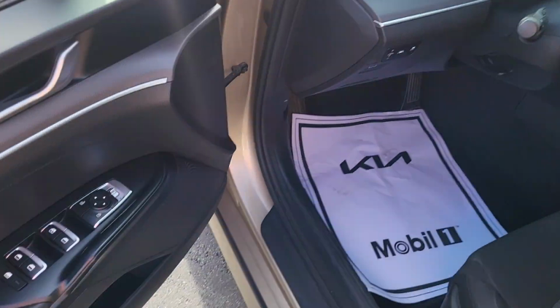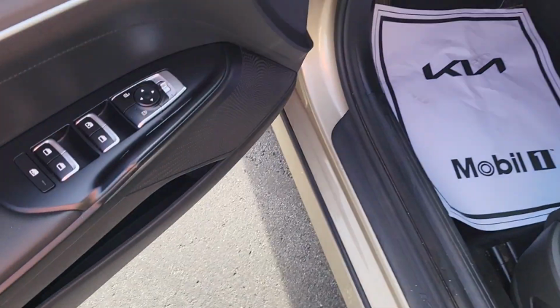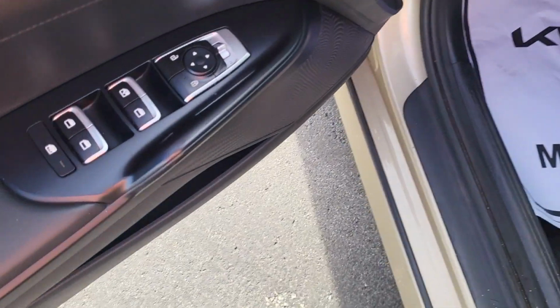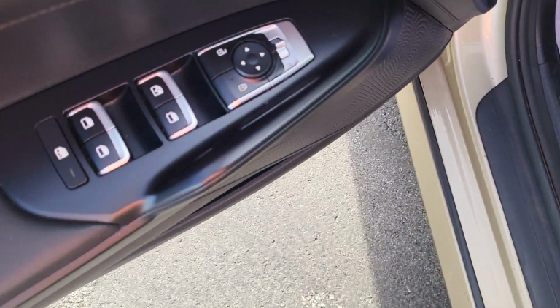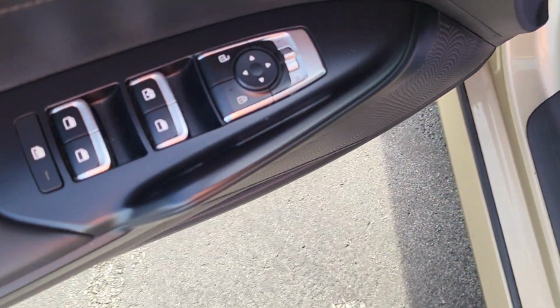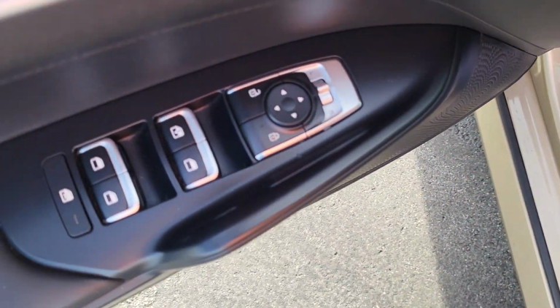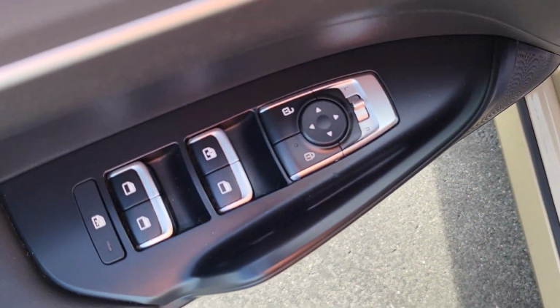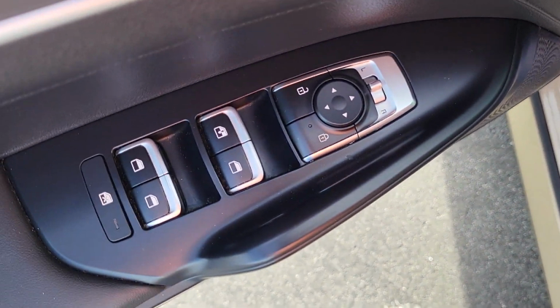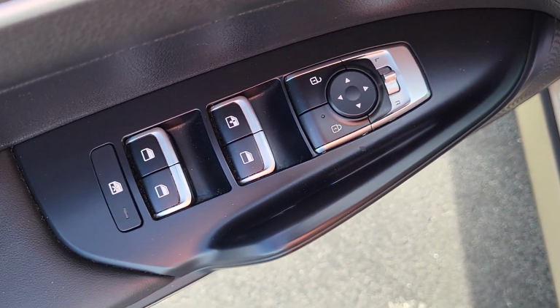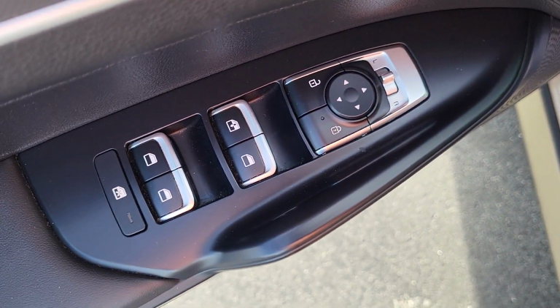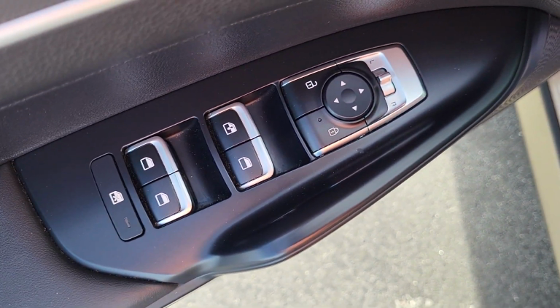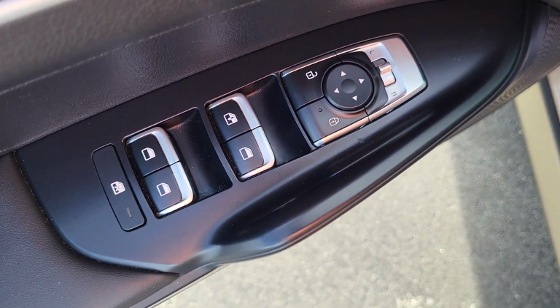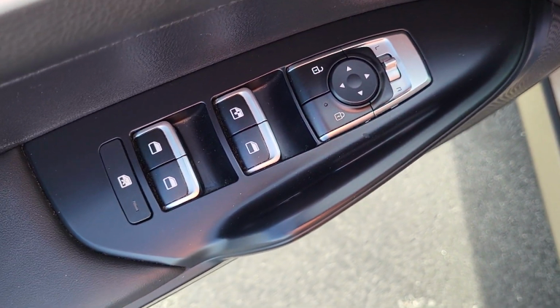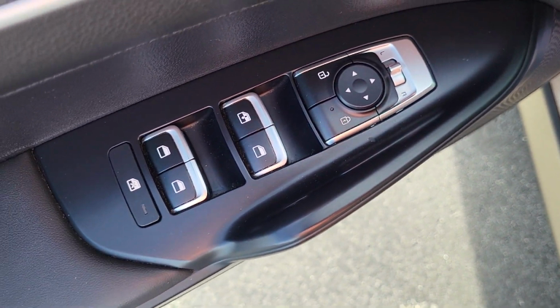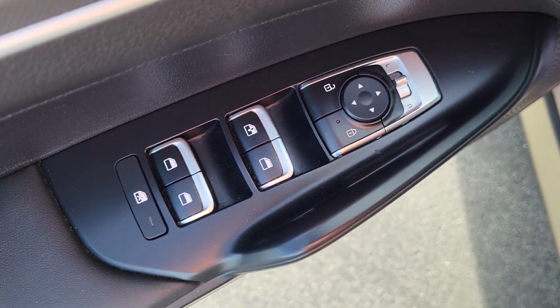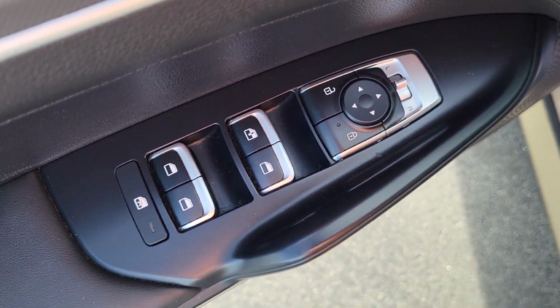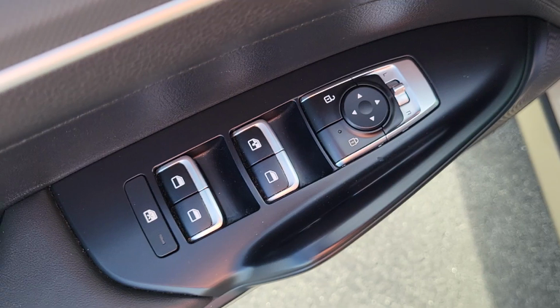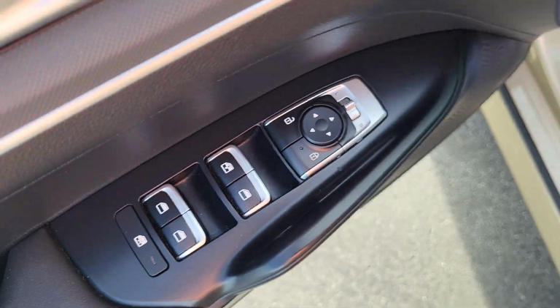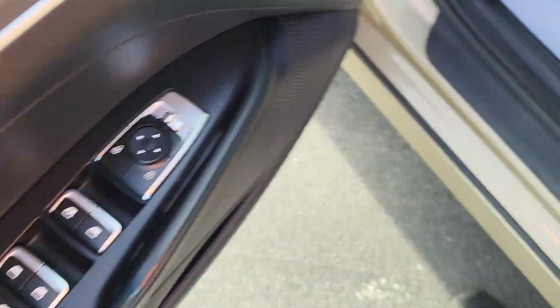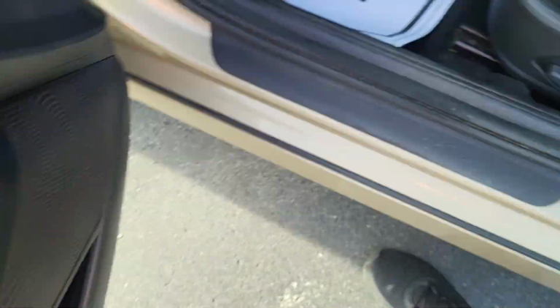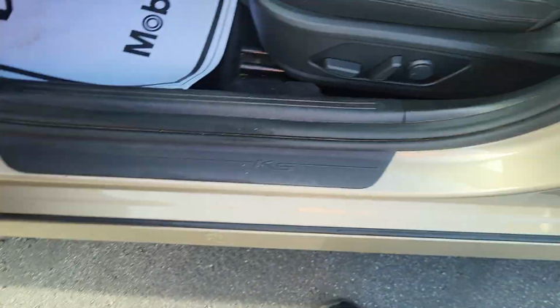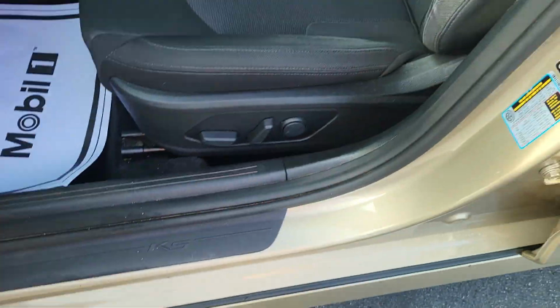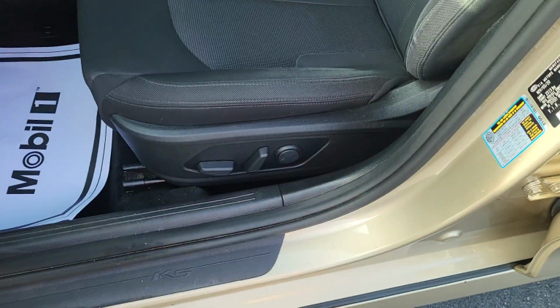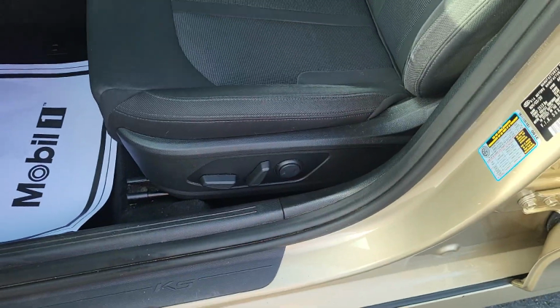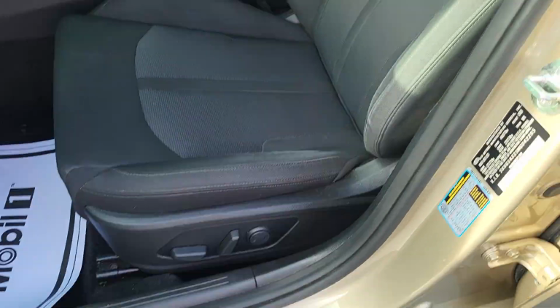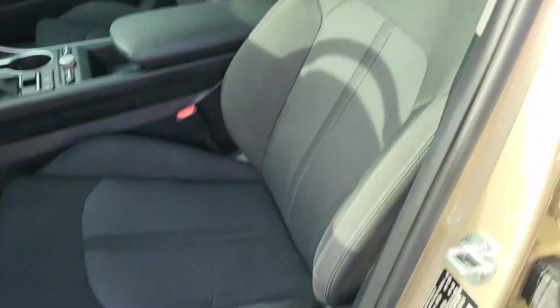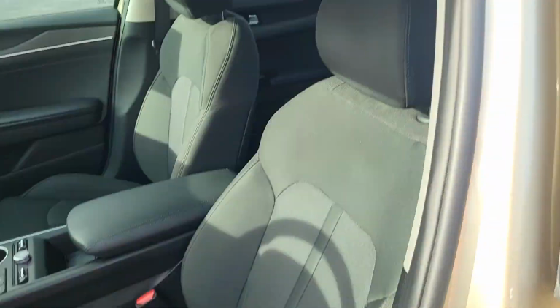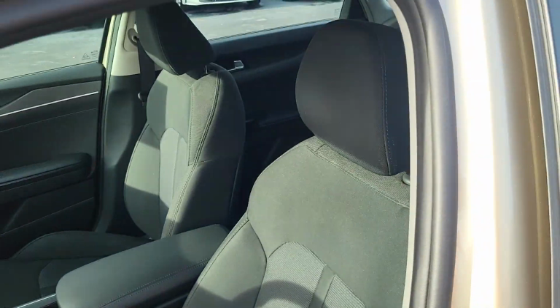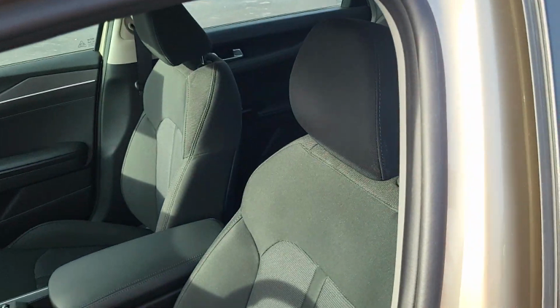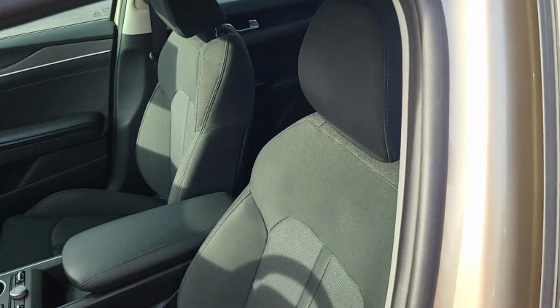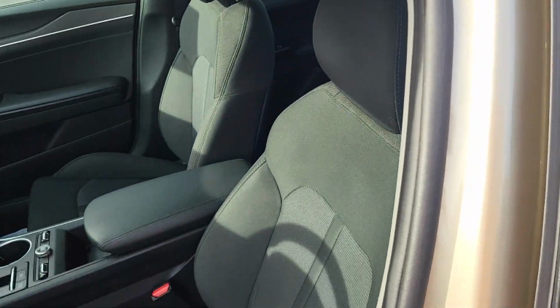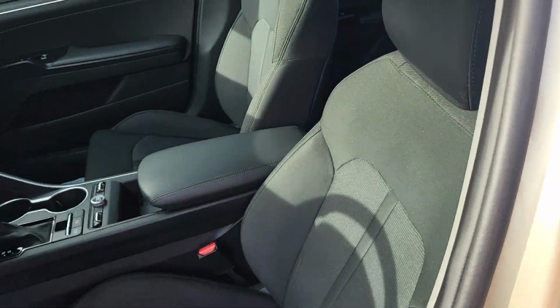Got your power mirrors, power windows, and power locks. Power seat for adjustment as well.